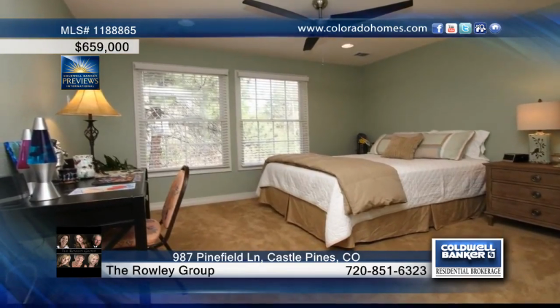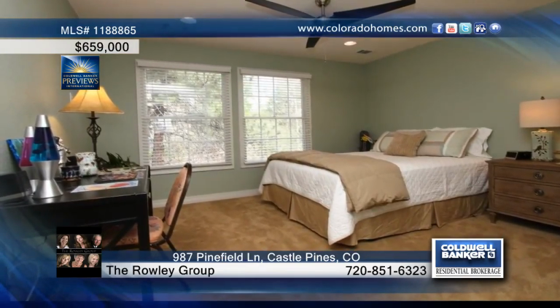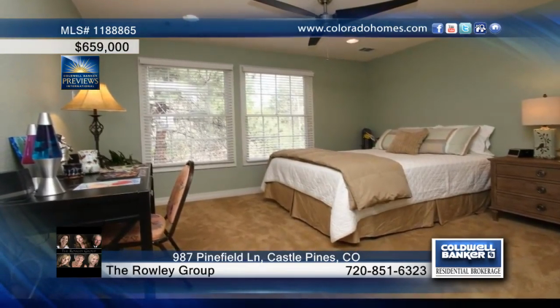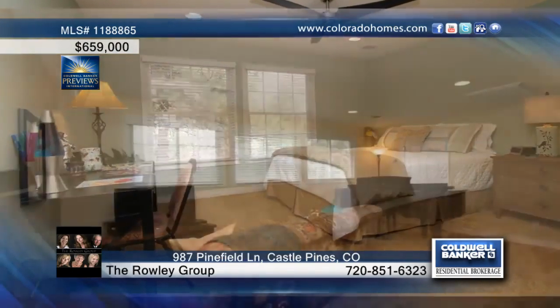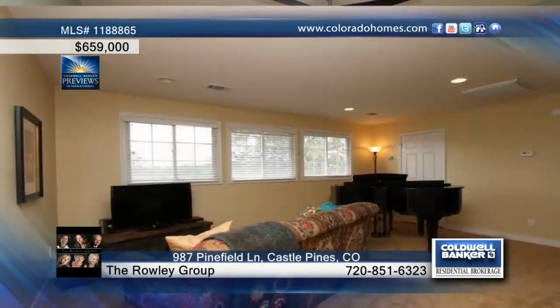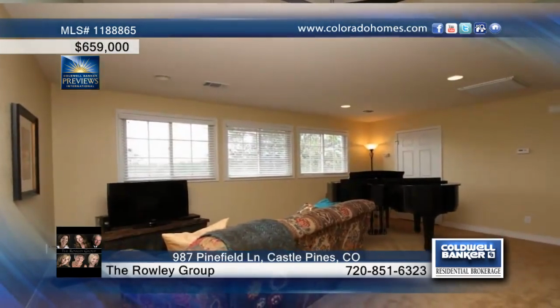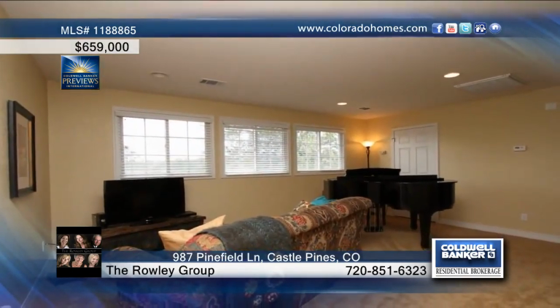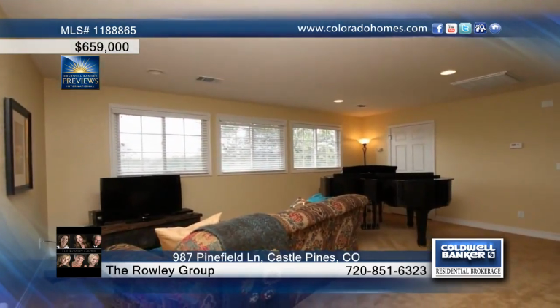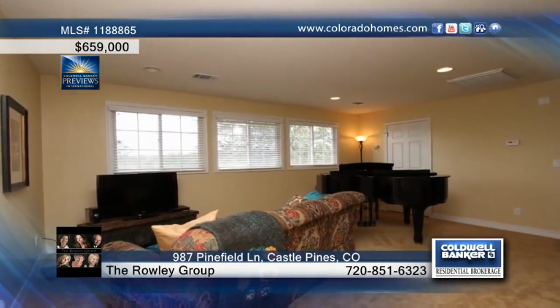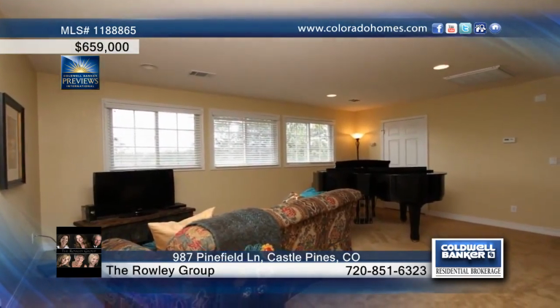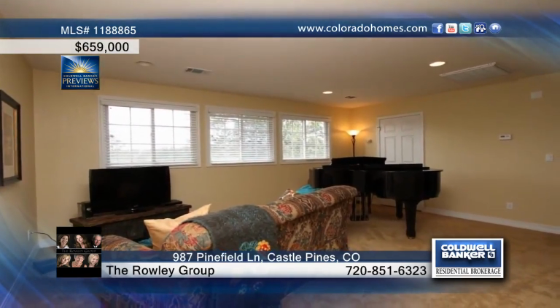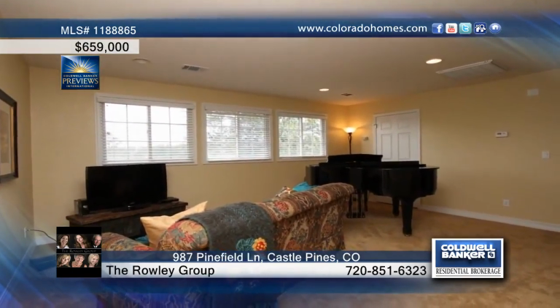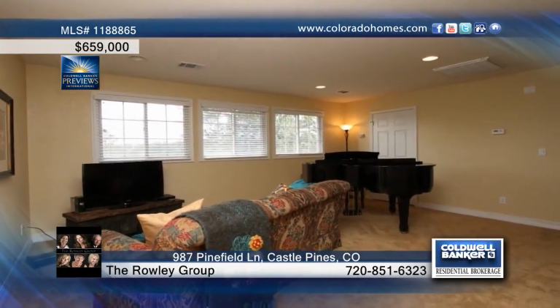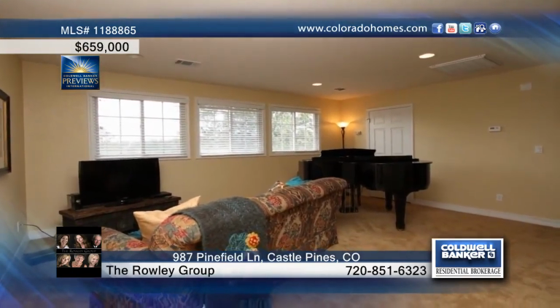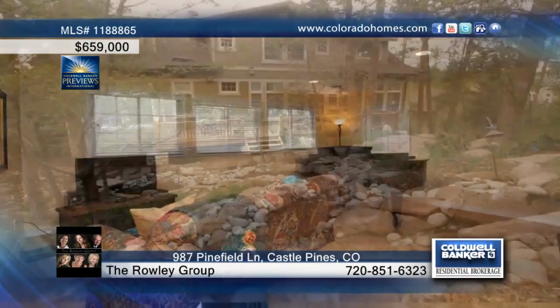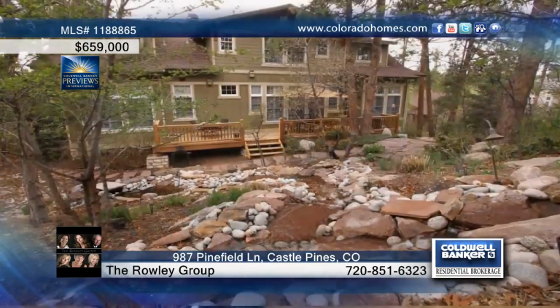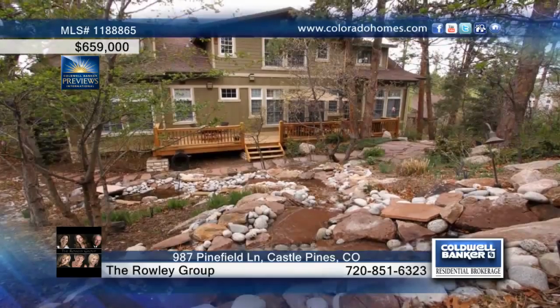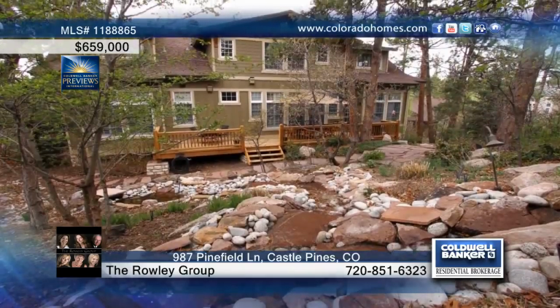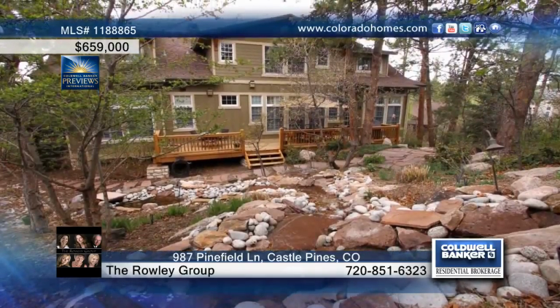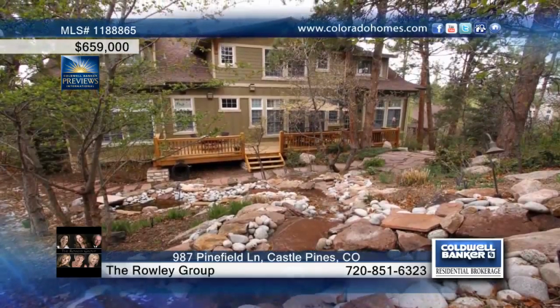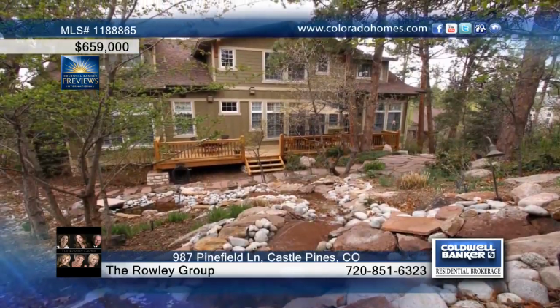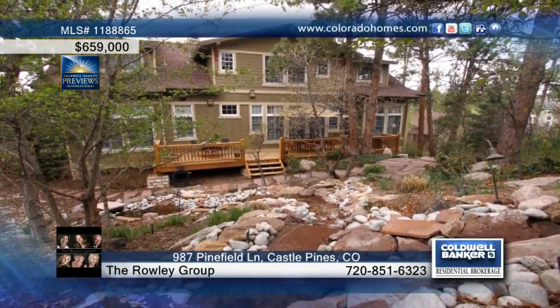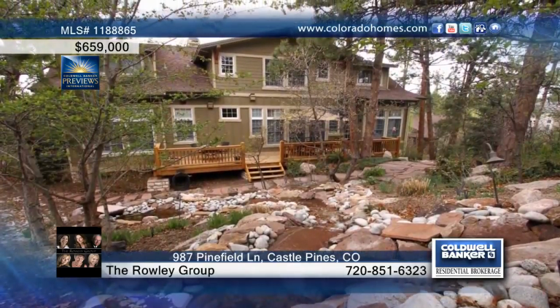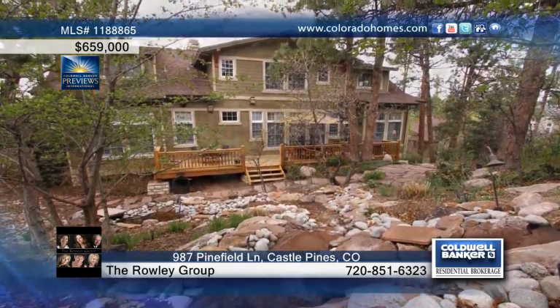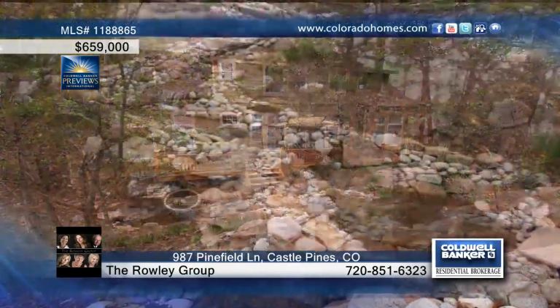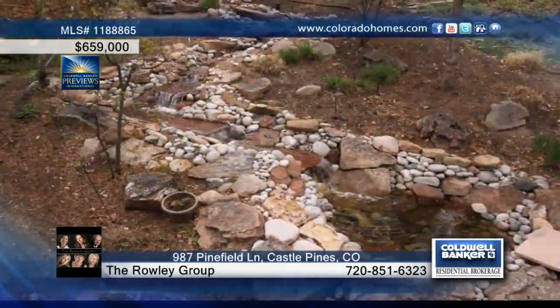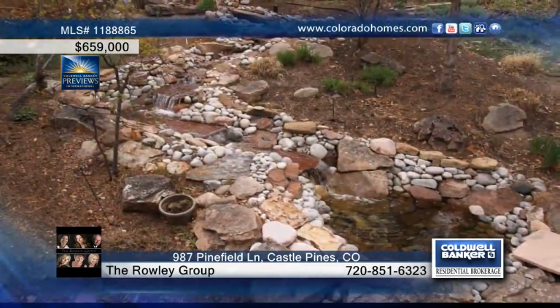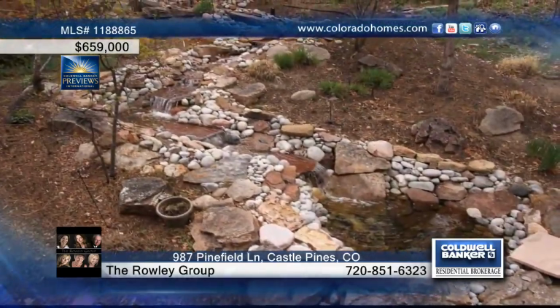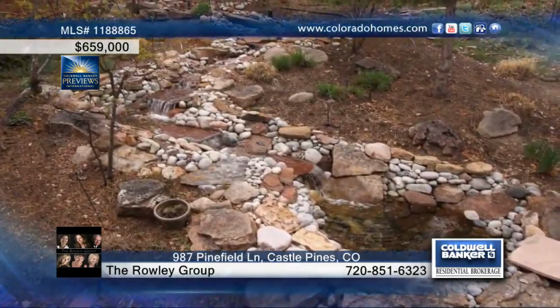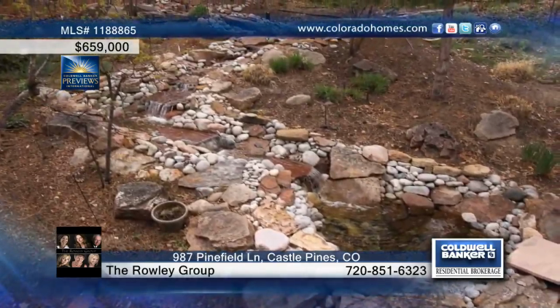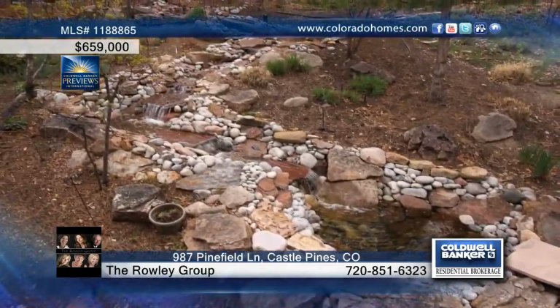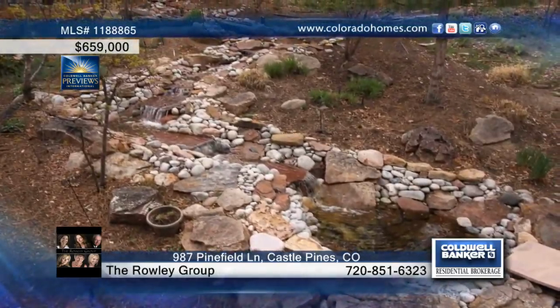A large outdoor deck and awesome water feature finish off this home nicely. Contact the Rowley Group to schedule a personal viewing of this magnificent home.